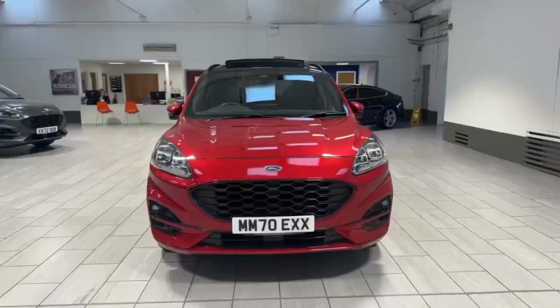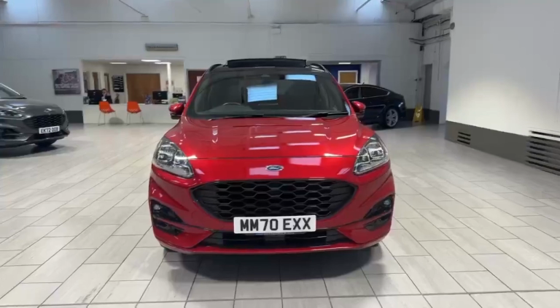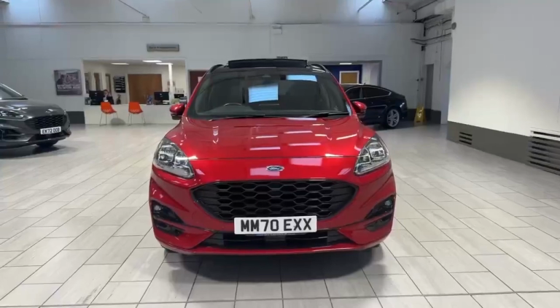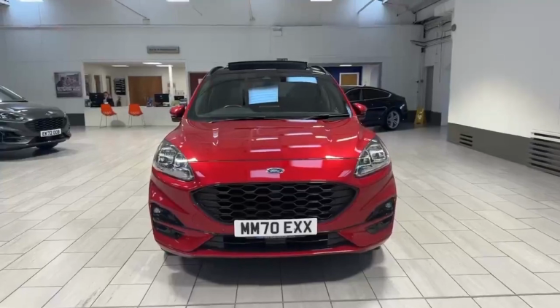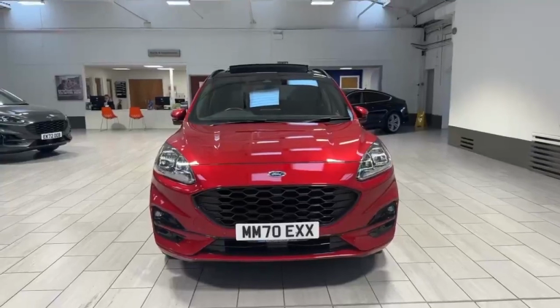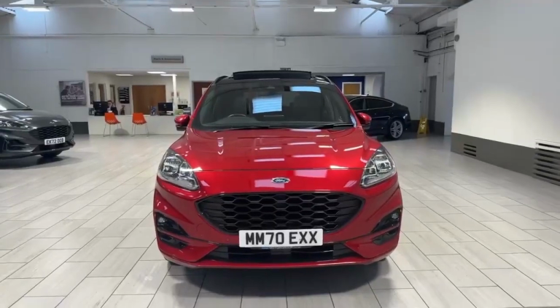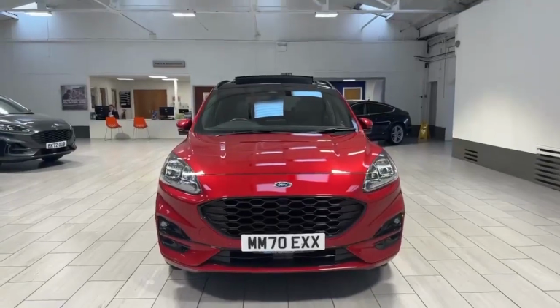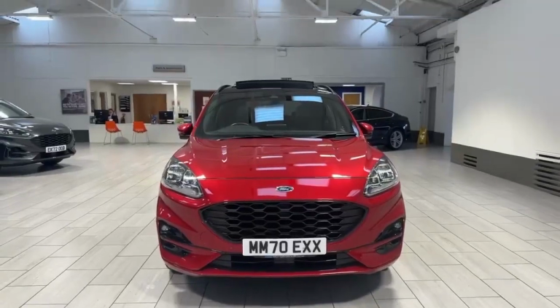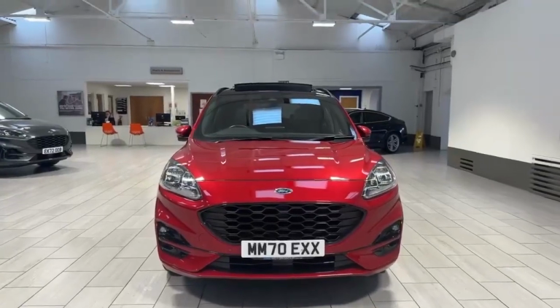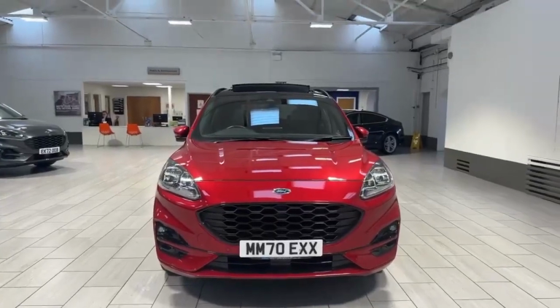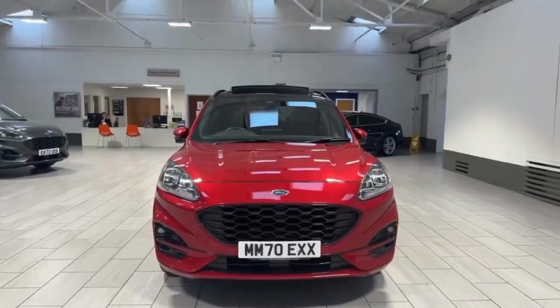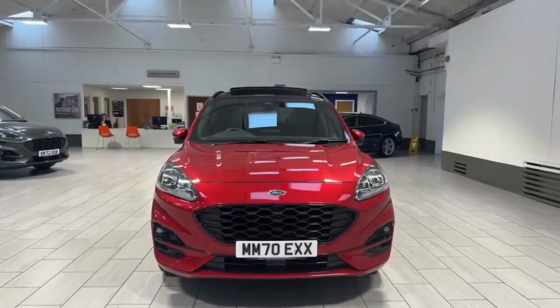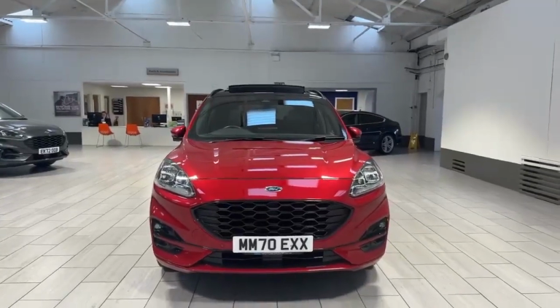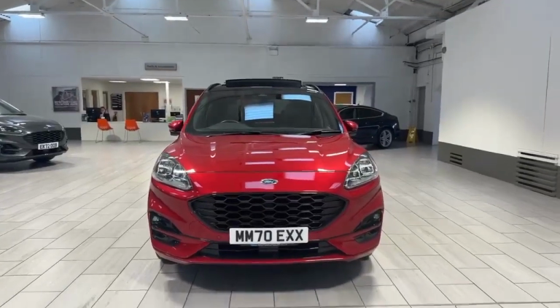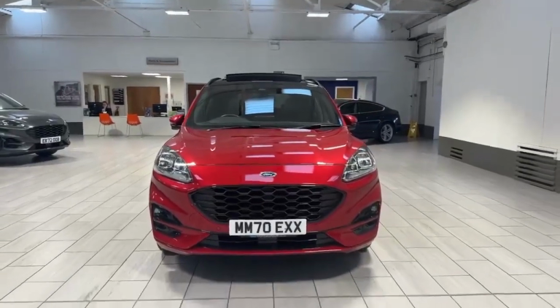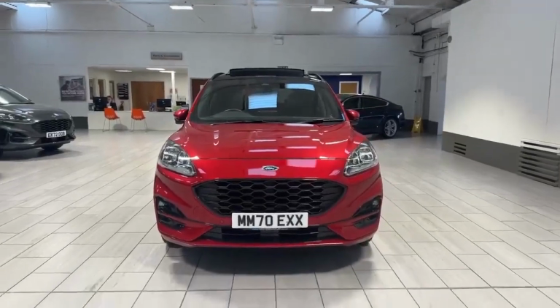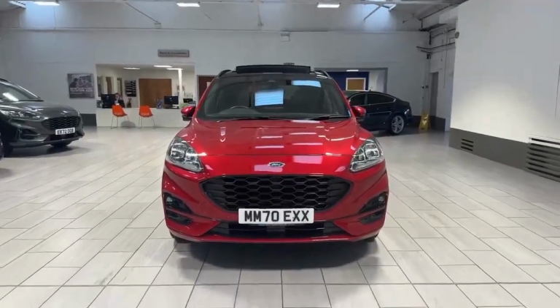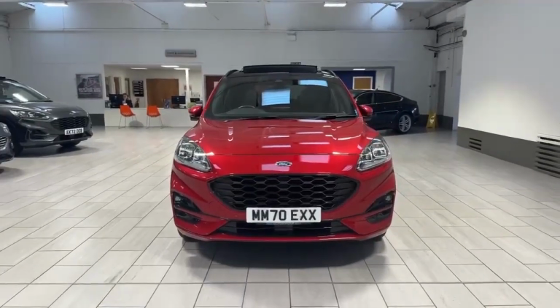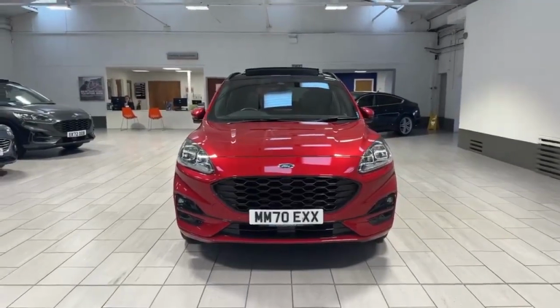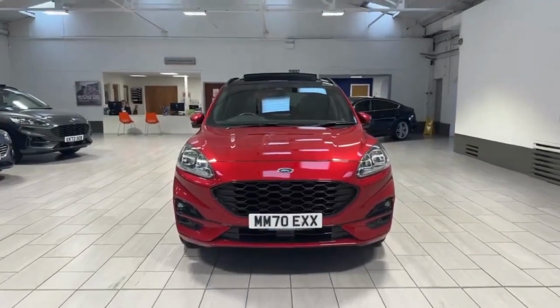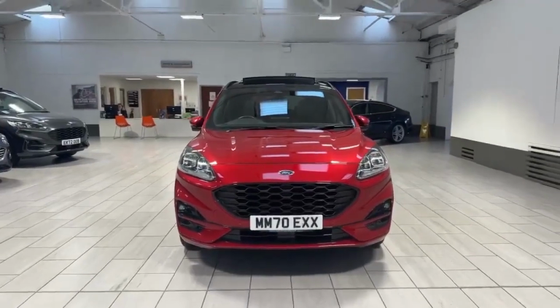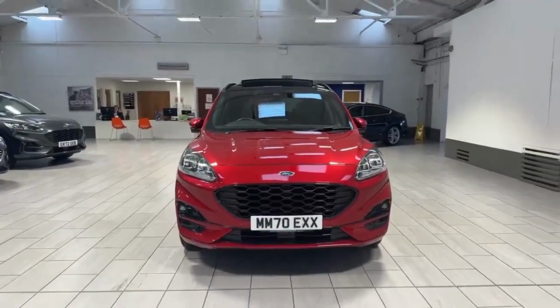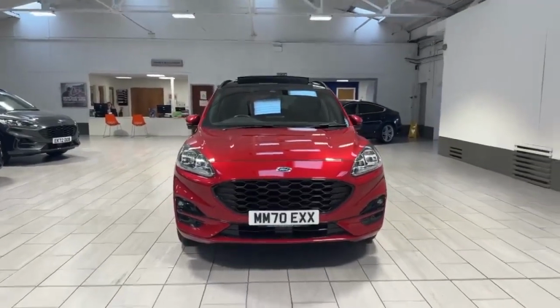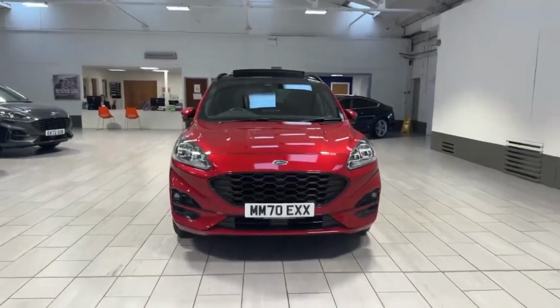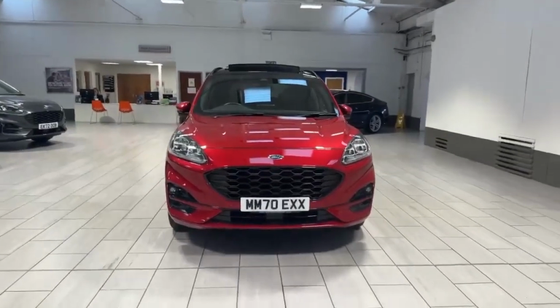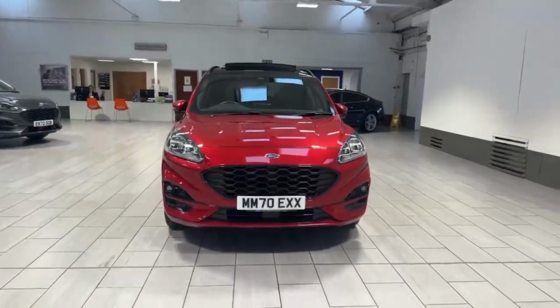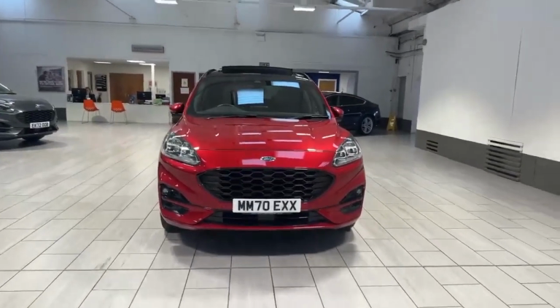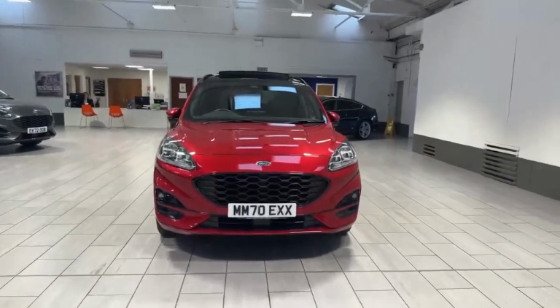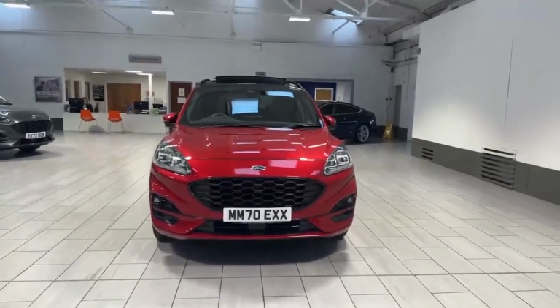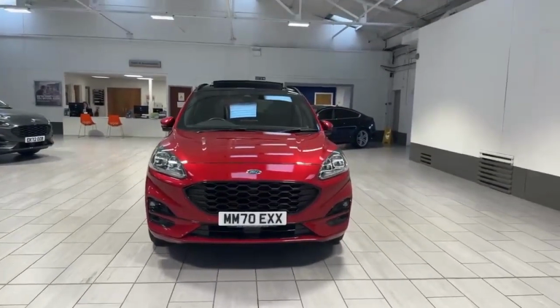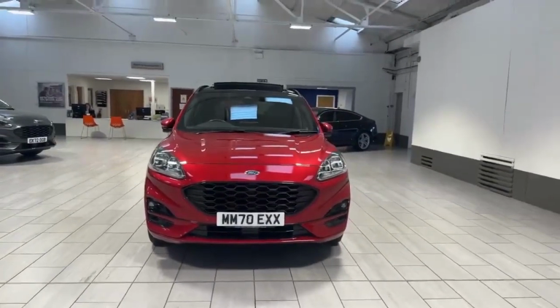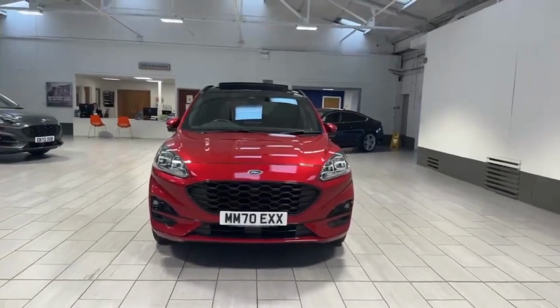Hello and welcome to OMC Ford here in Accrington. Today we have the pleasure of showing you this Ford Kuga.